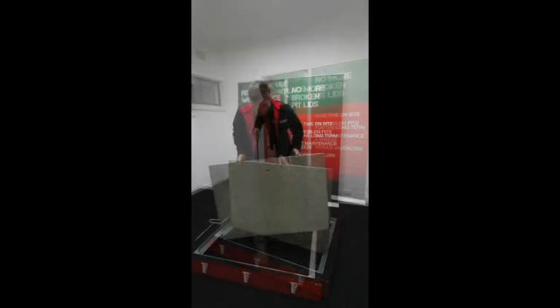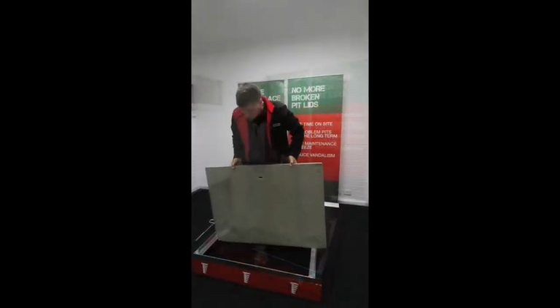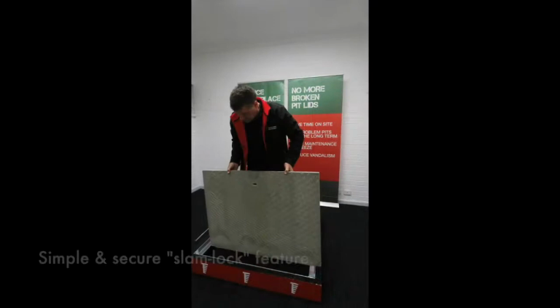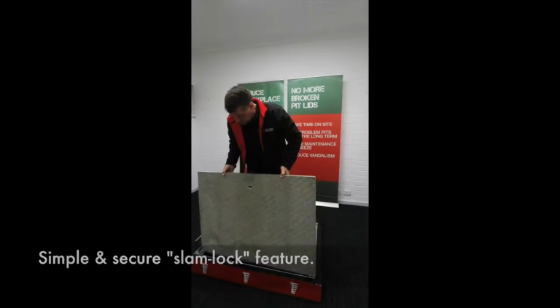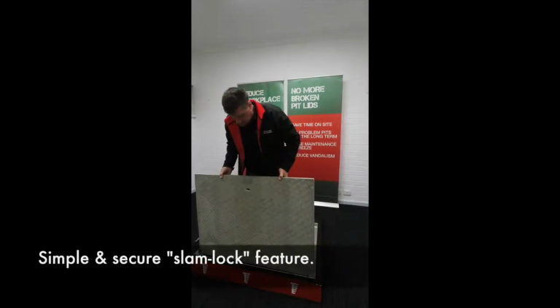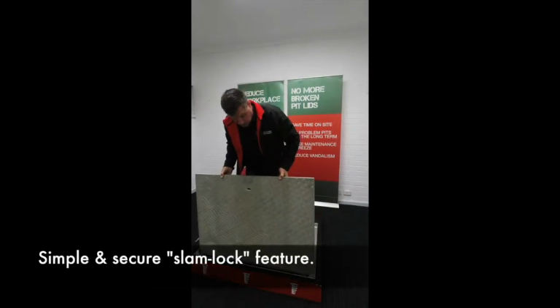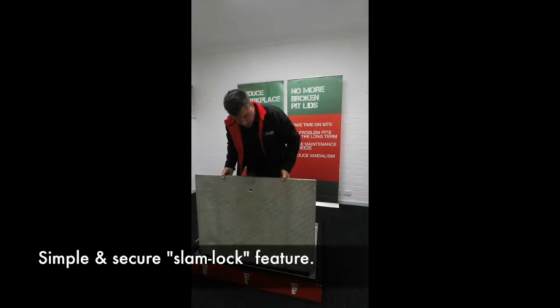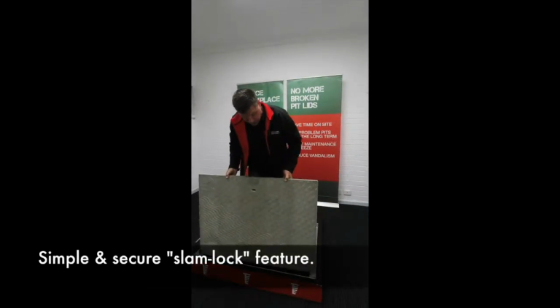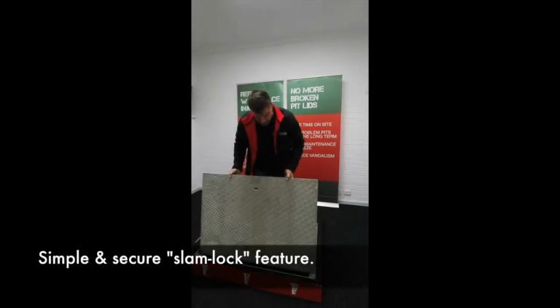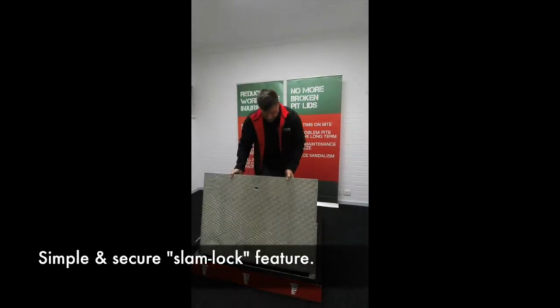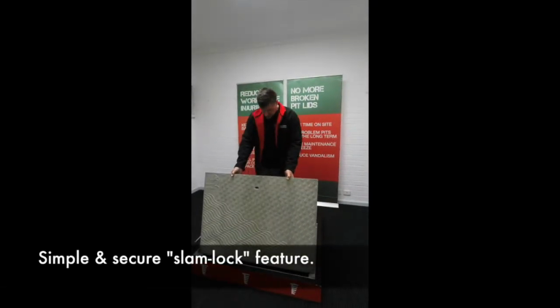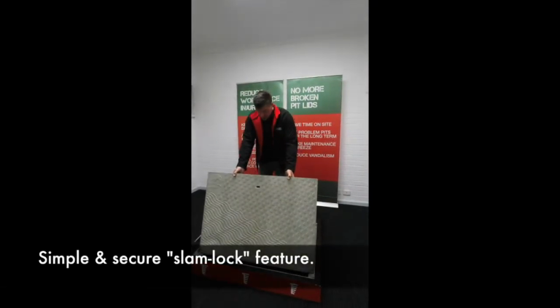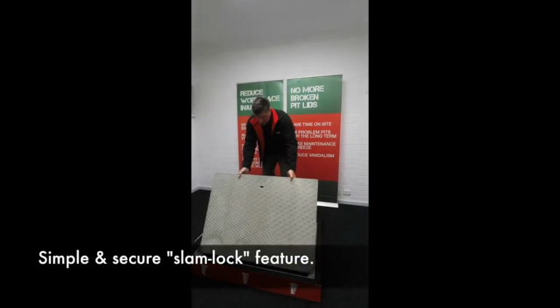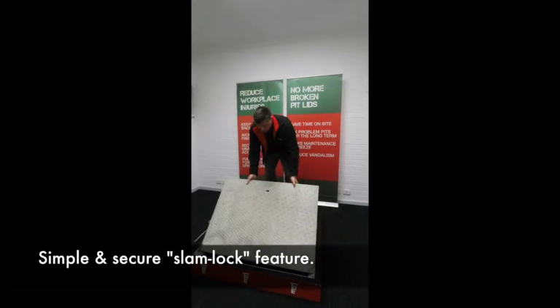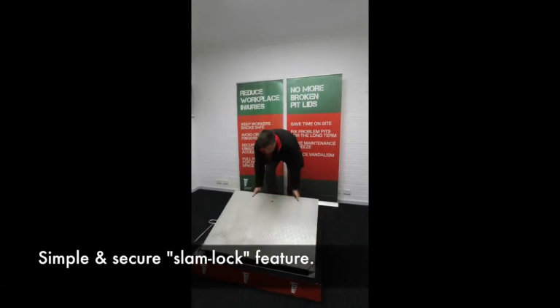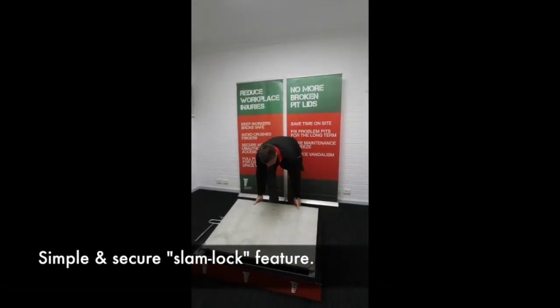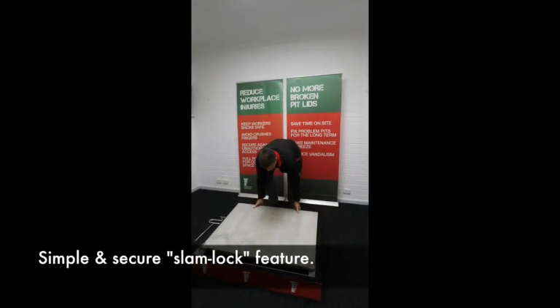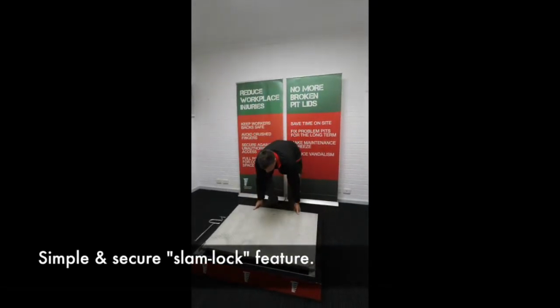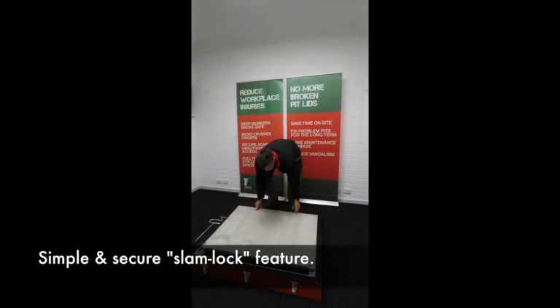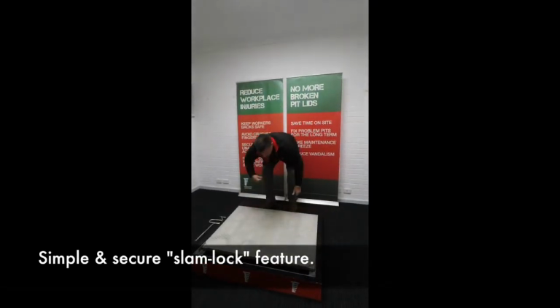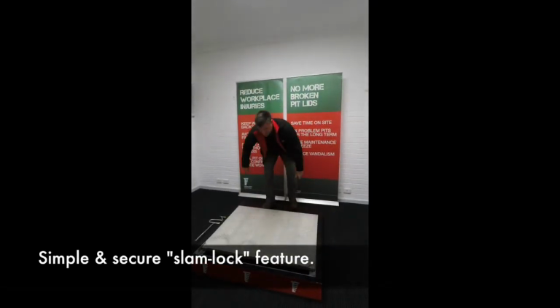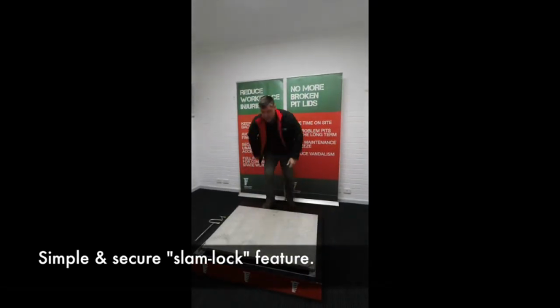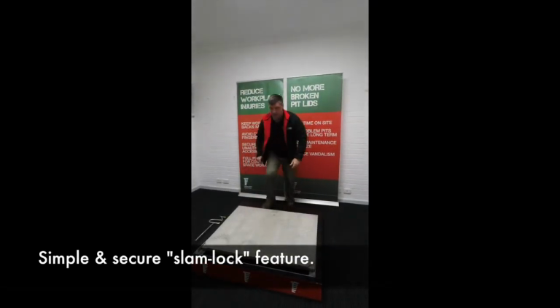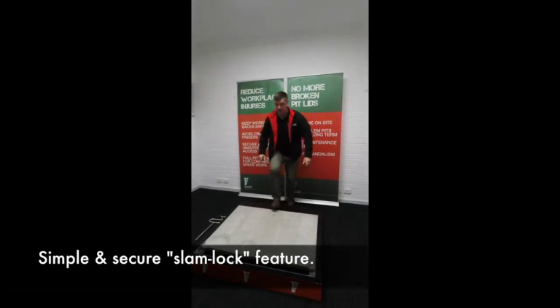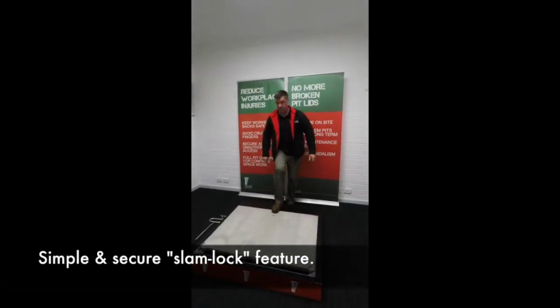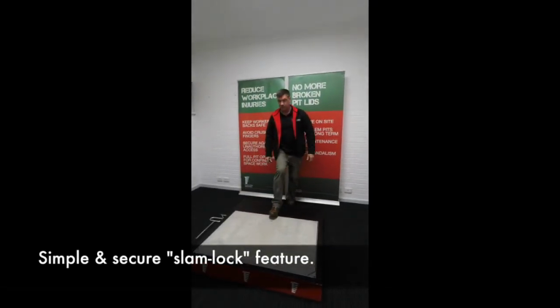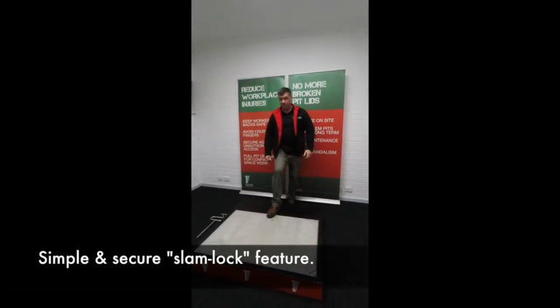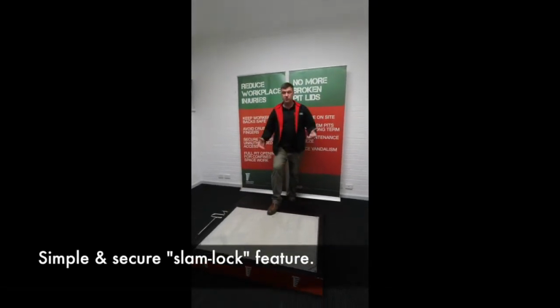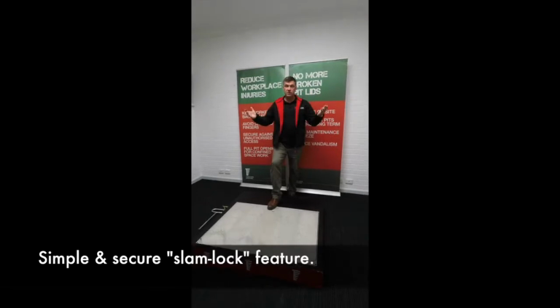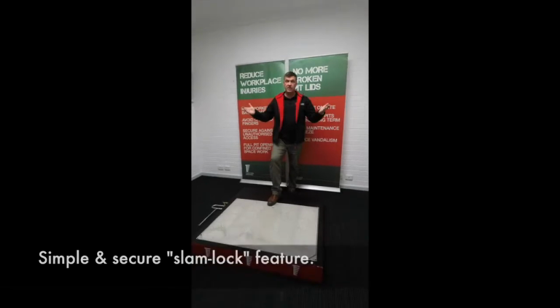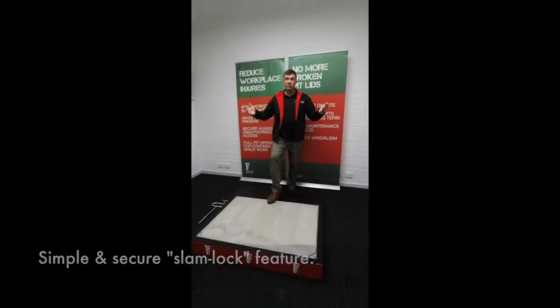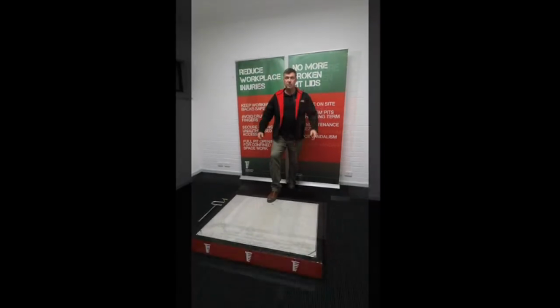I simply slide the lid into the front and it slam locks.